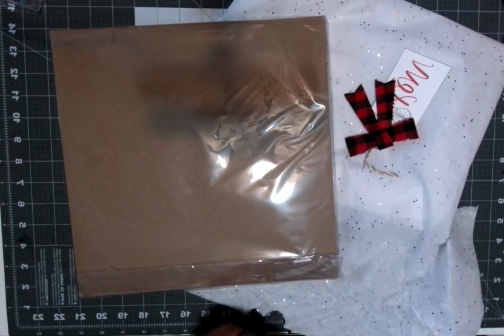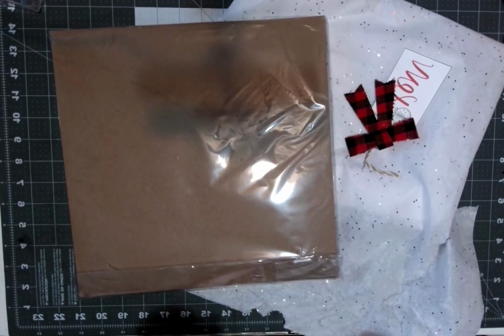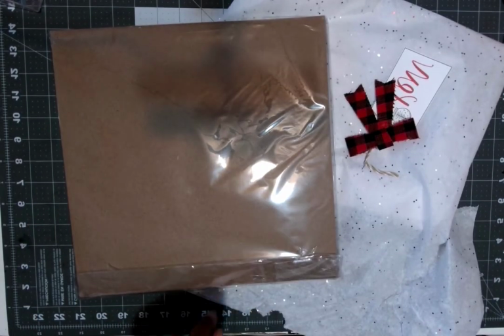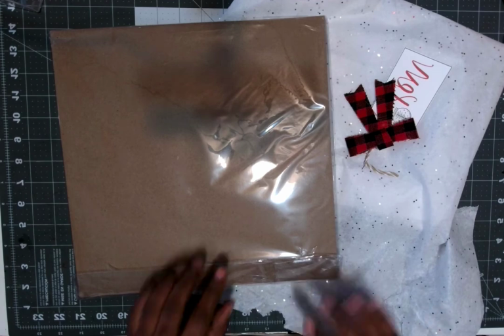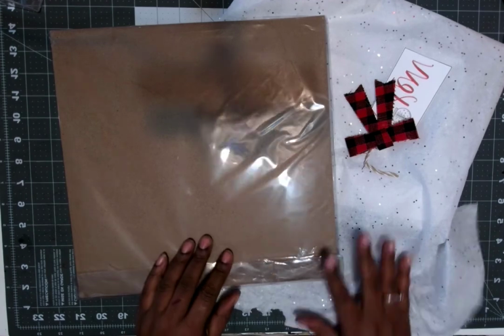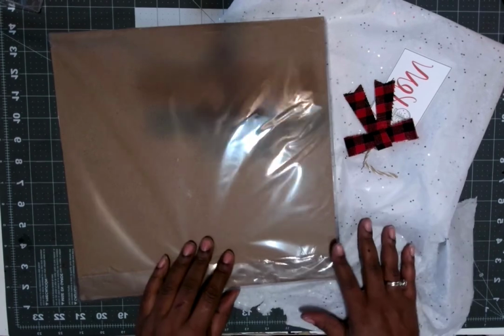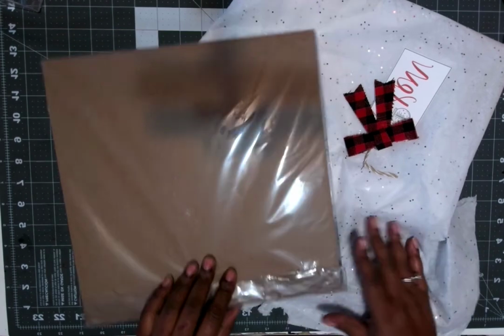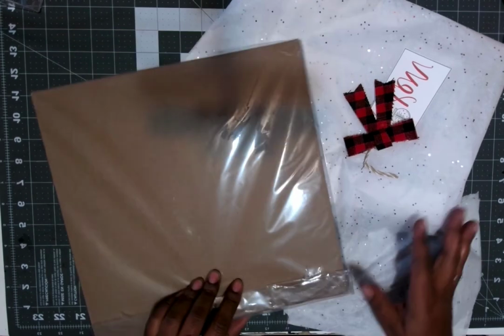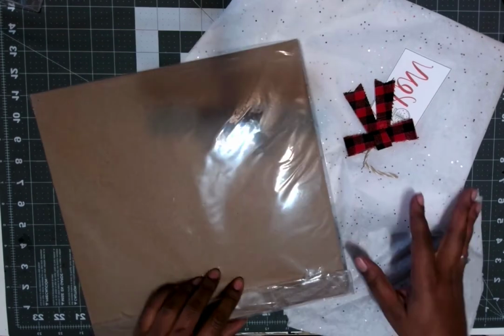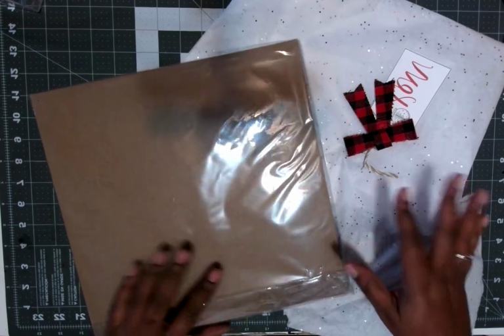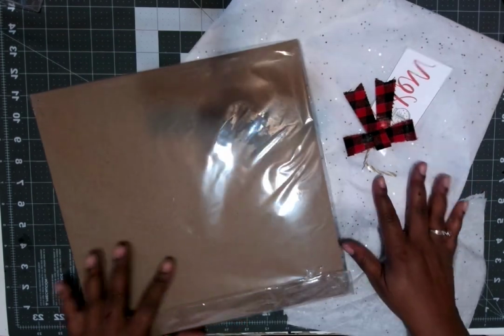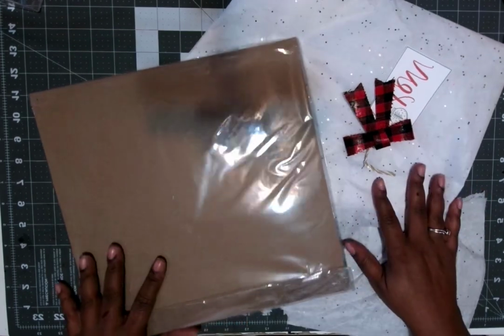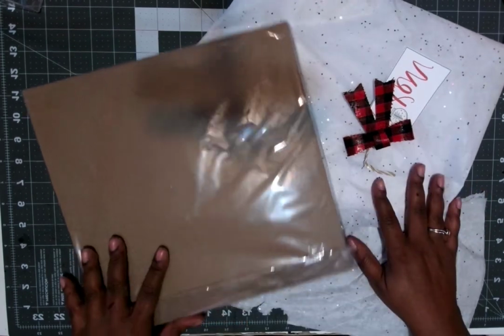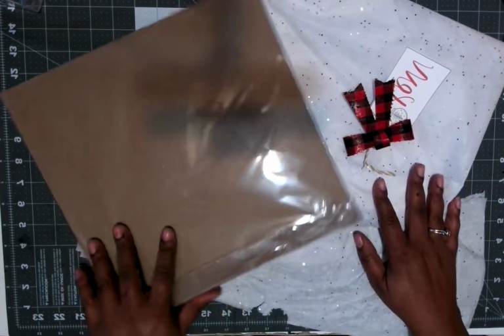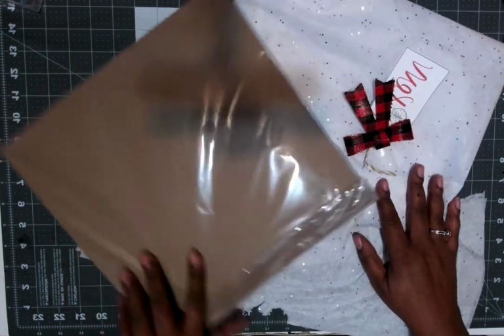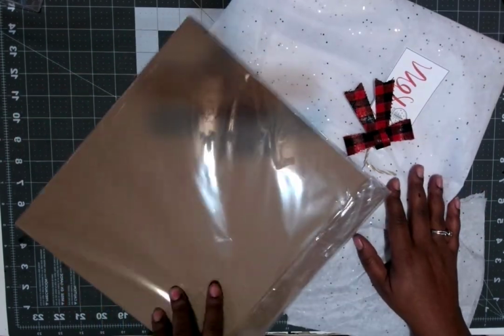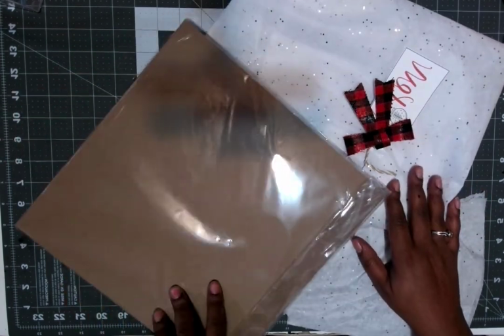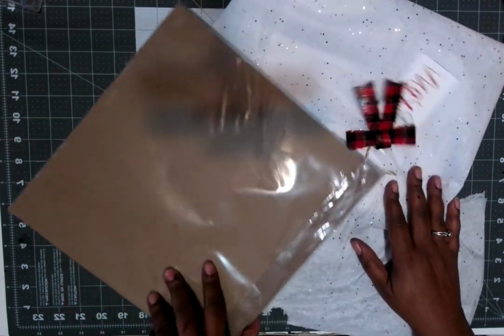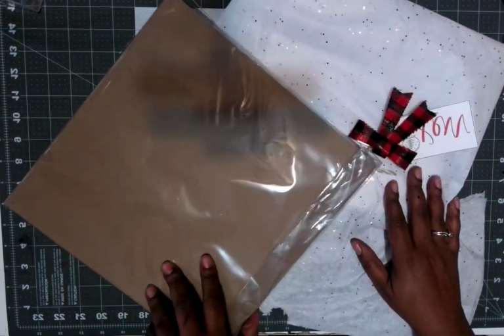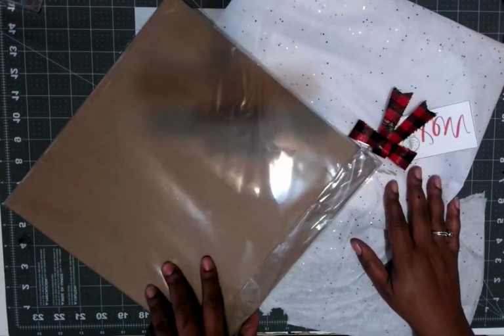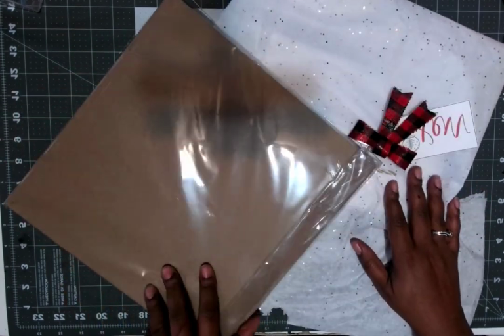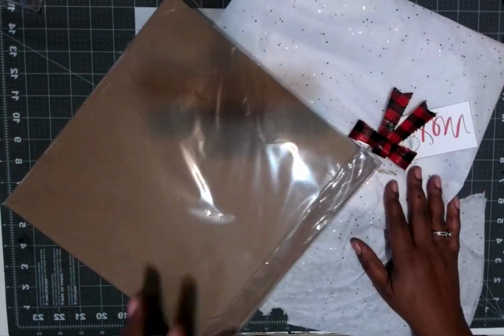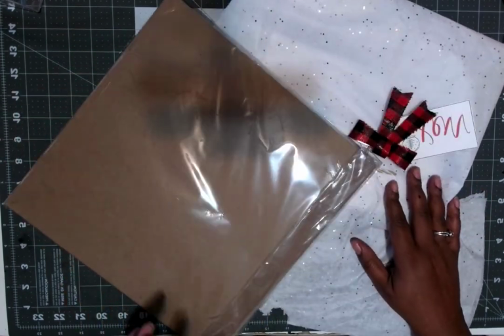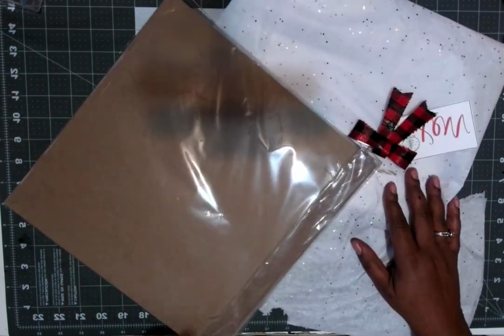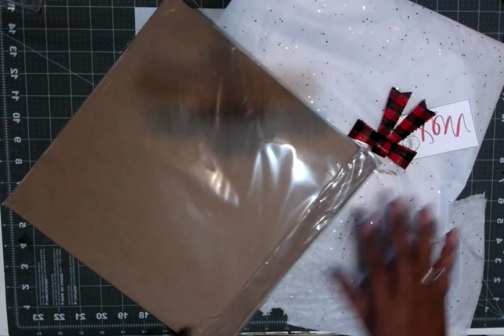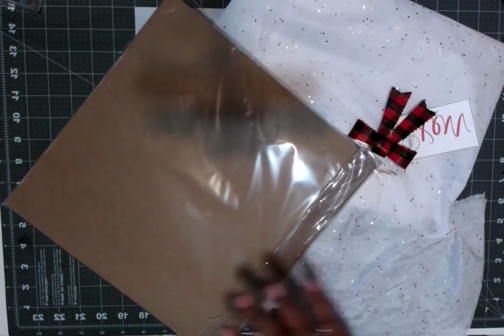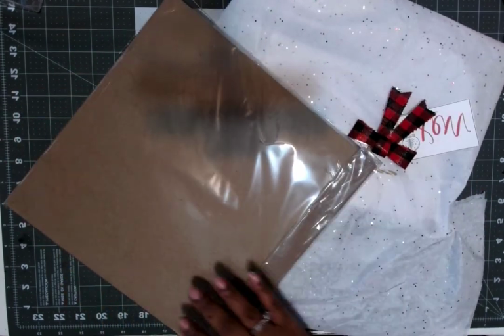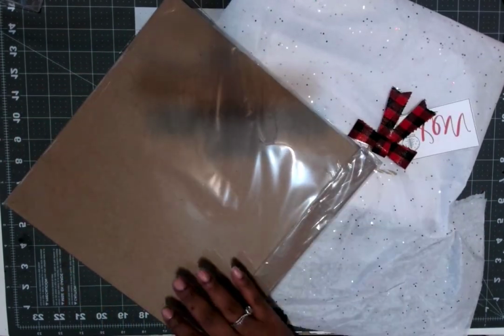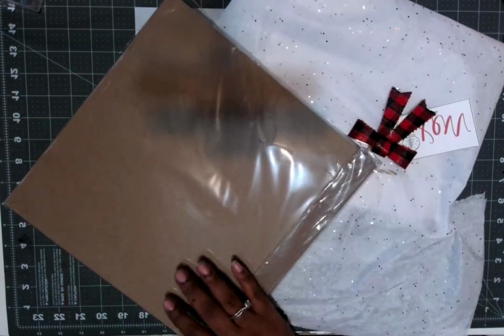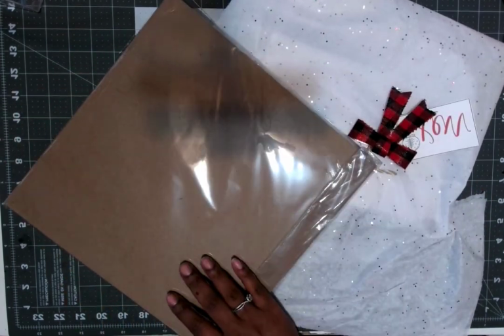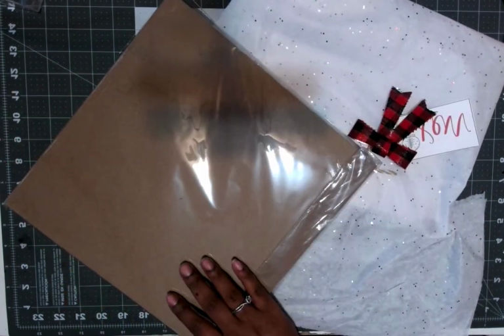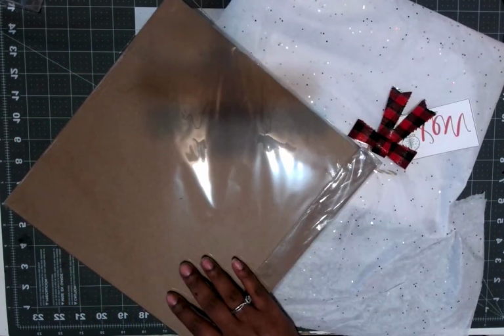Make sure y'all go check everybody else down below to see what they received from their Secret Santa today. See you in the next video!